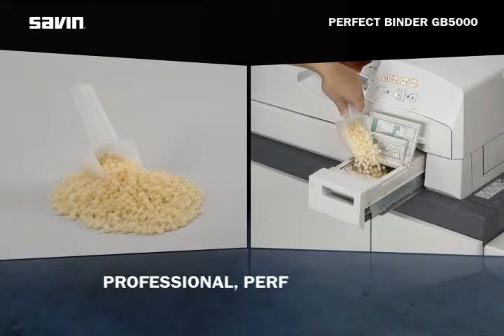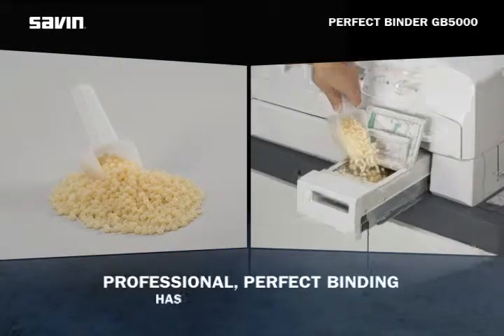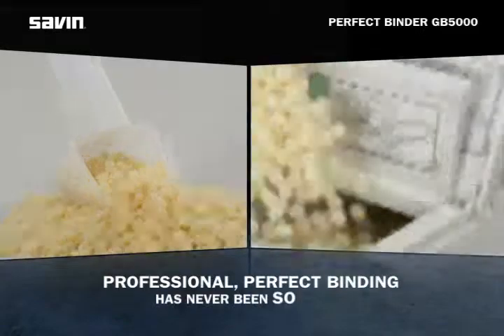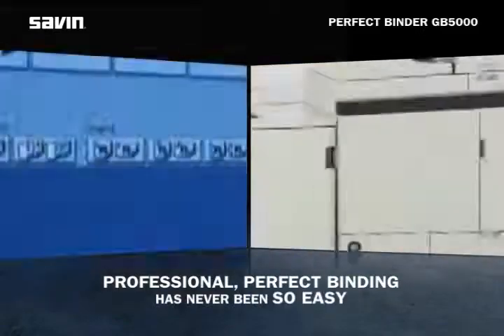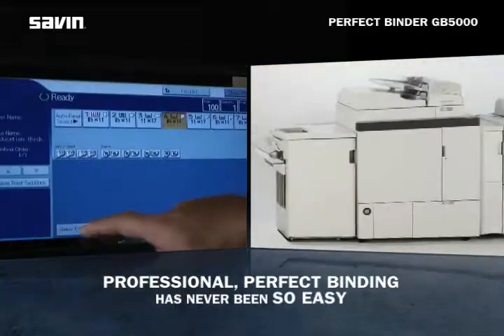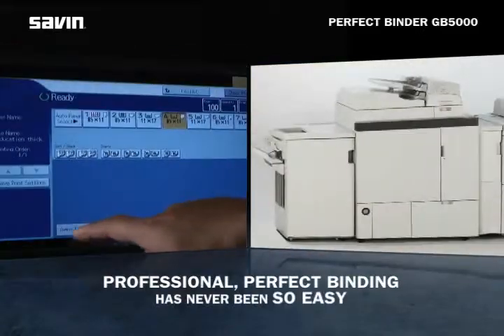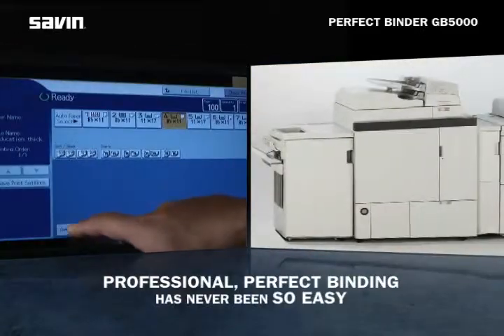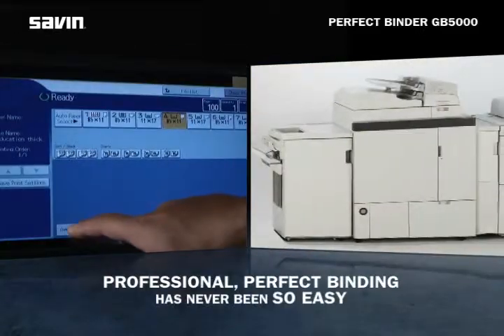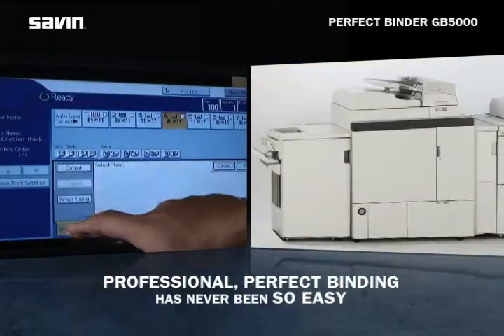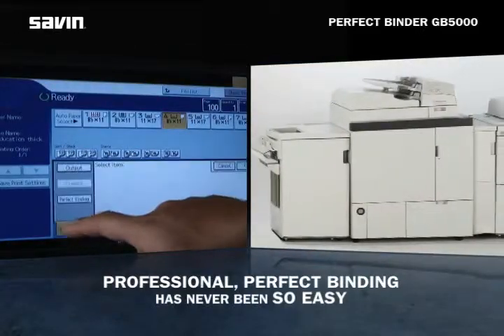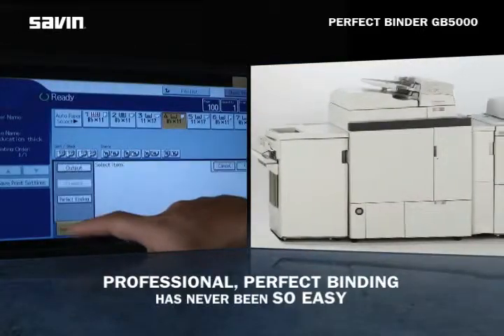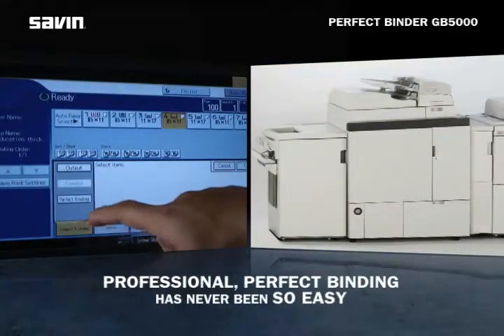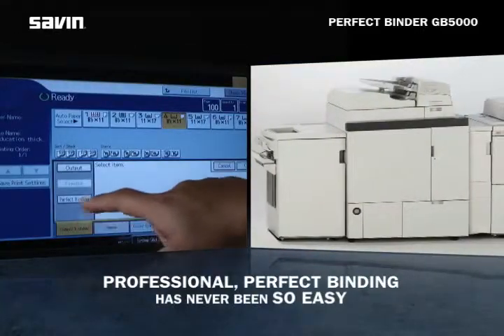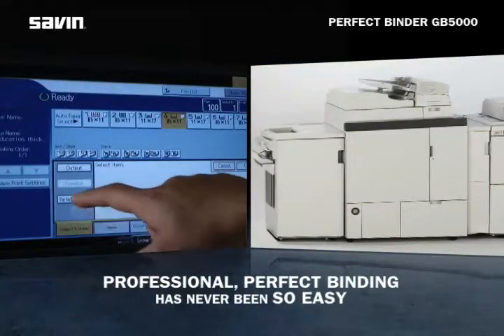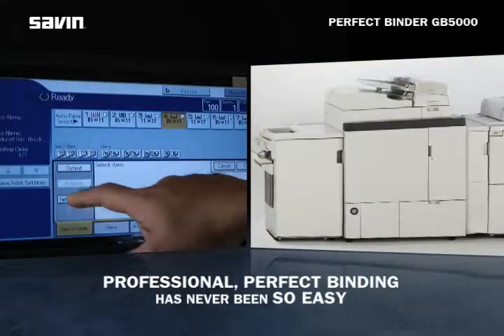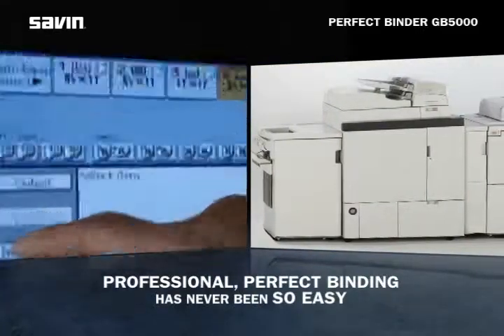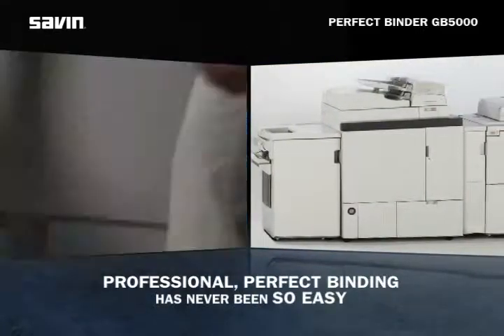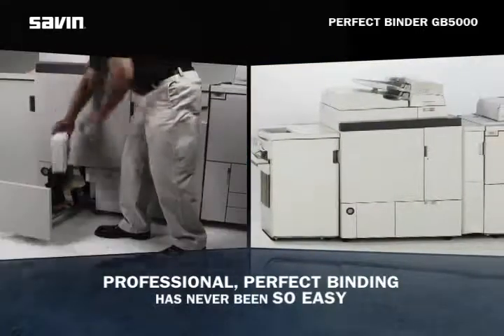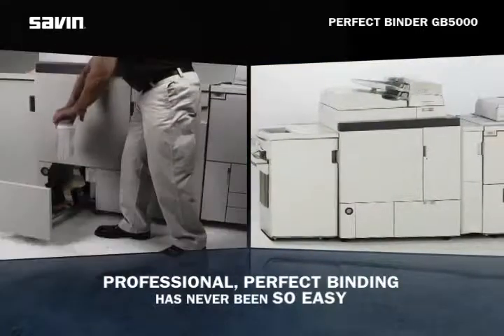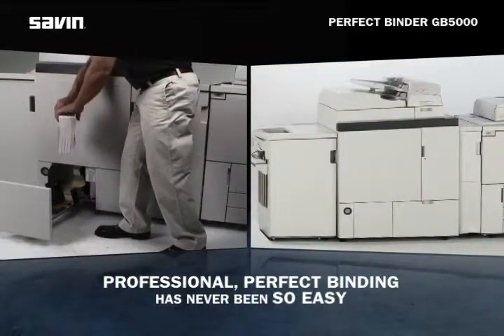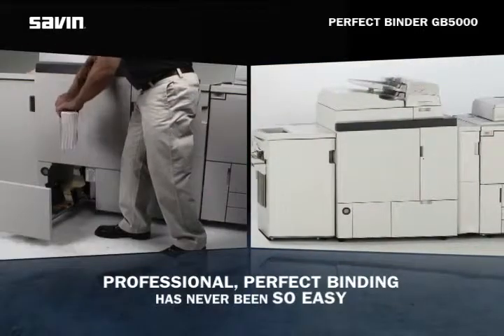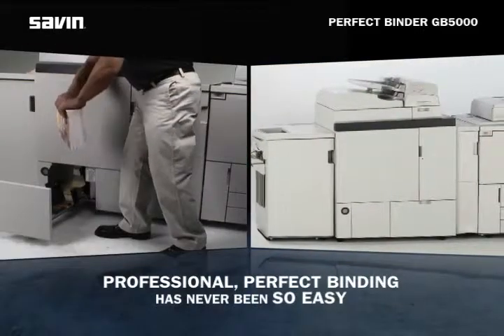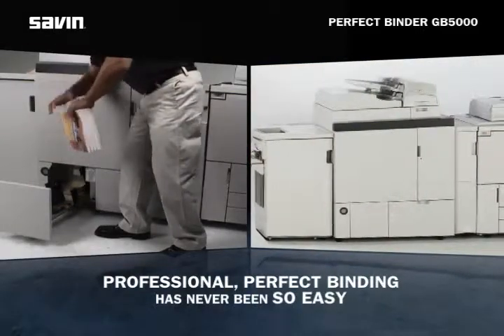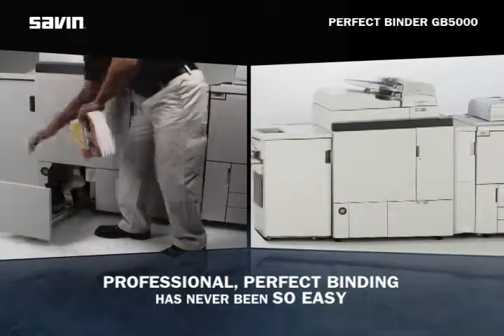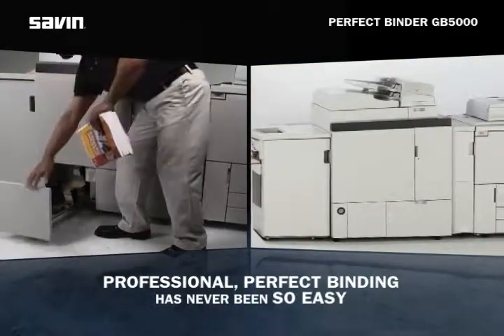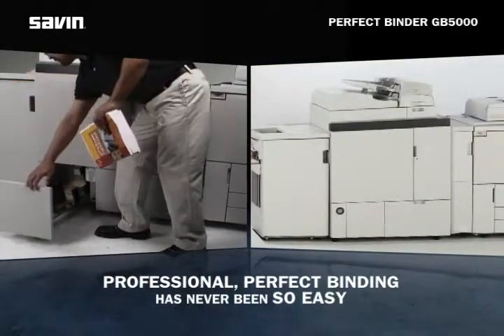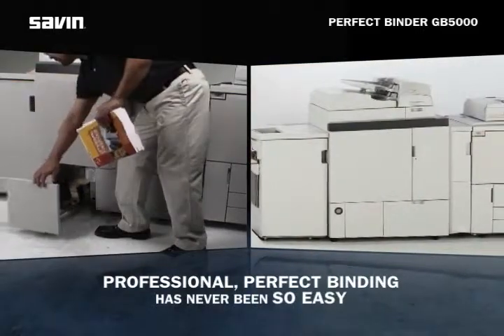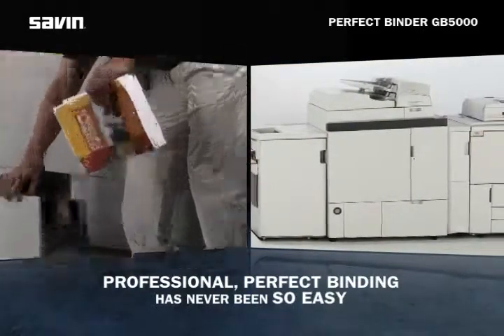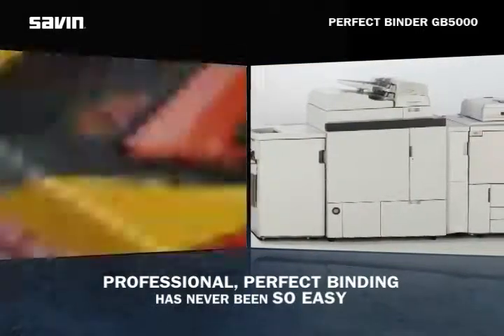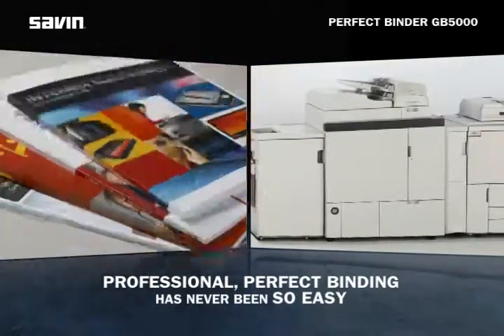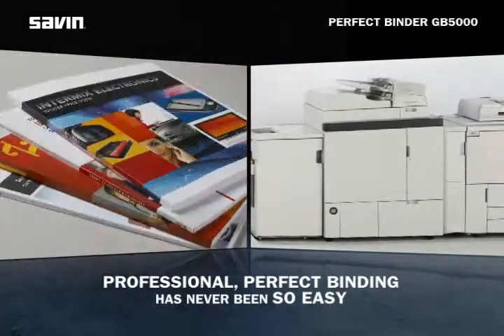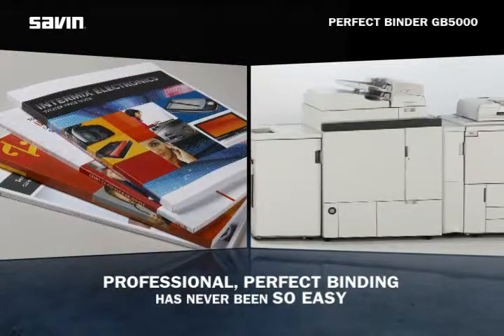With the PerfectBinder RV5000, professional perfect binding has never been so easy.